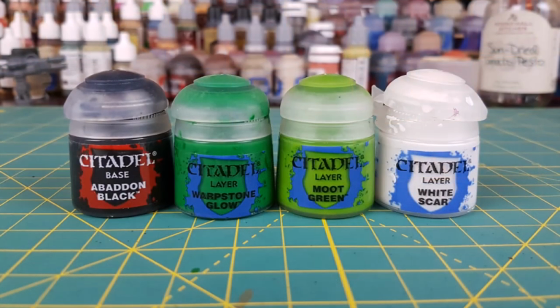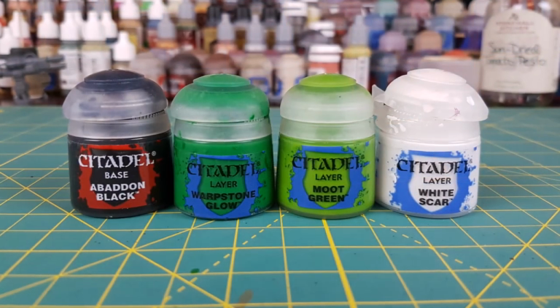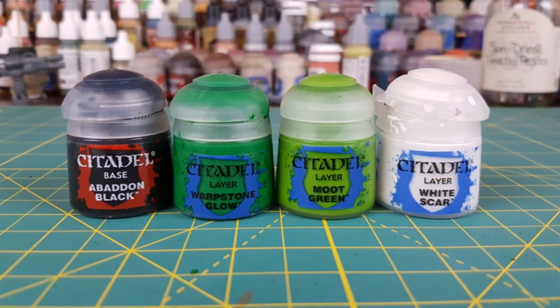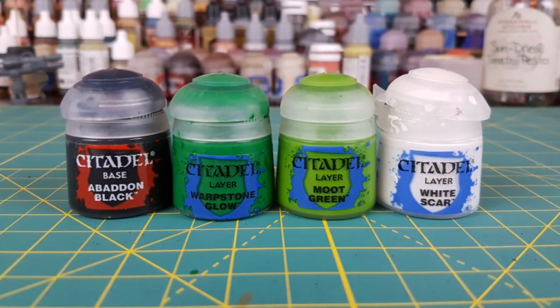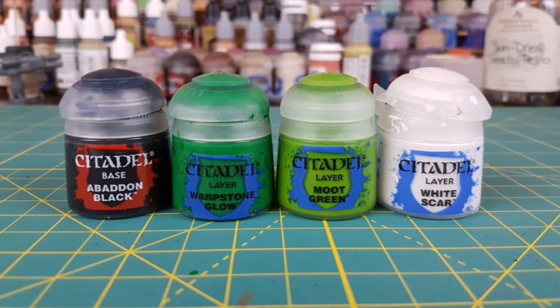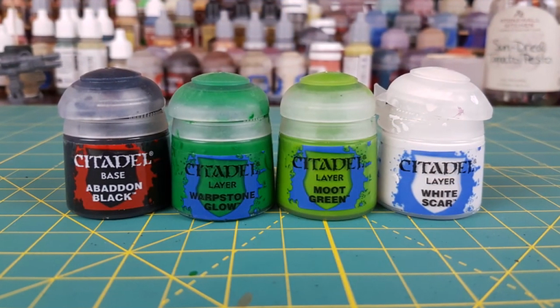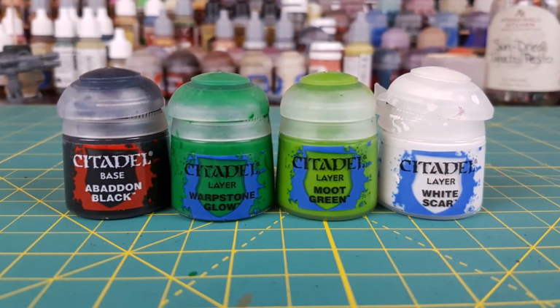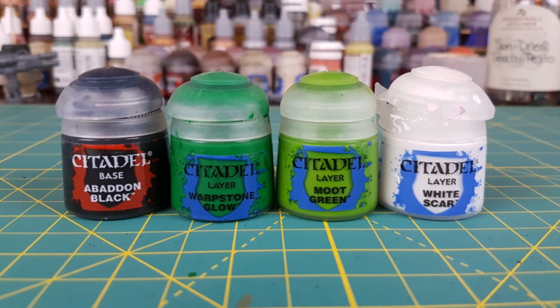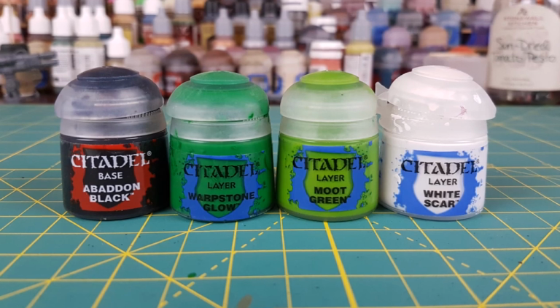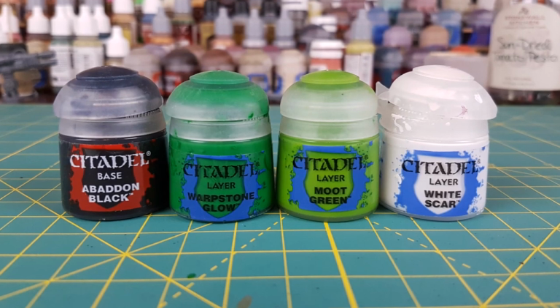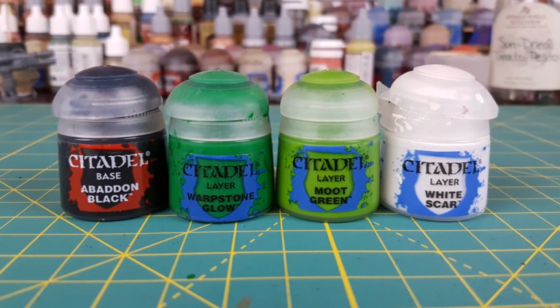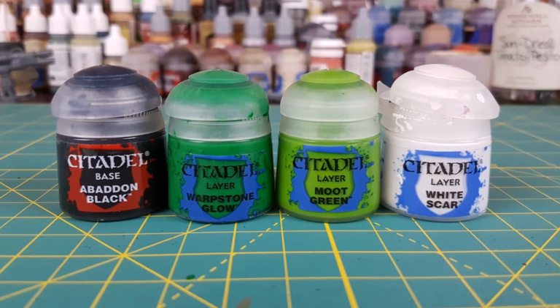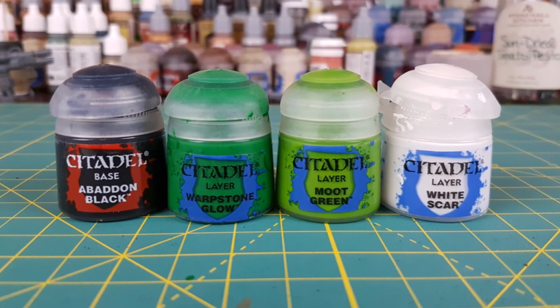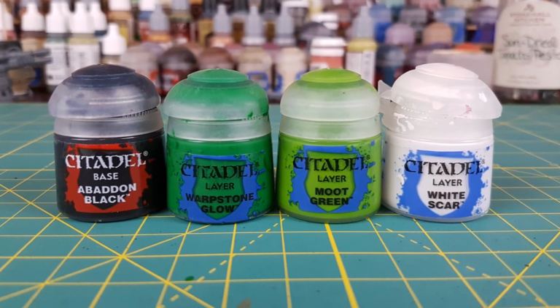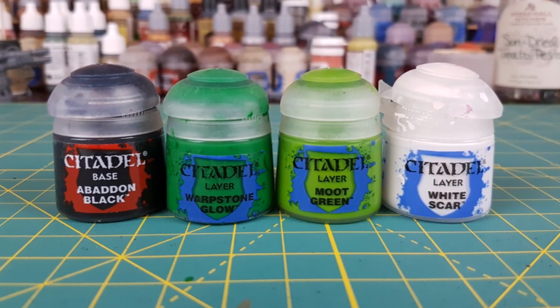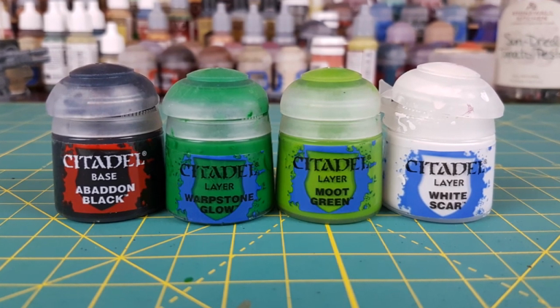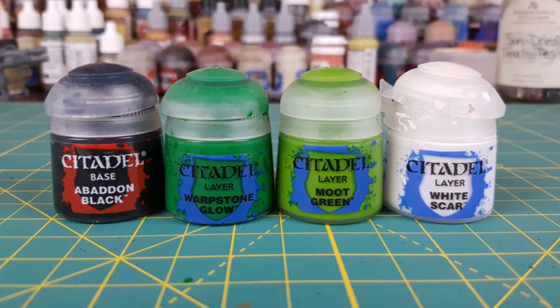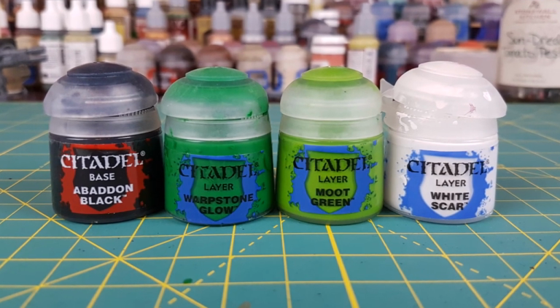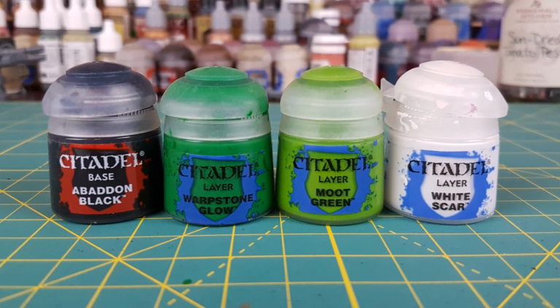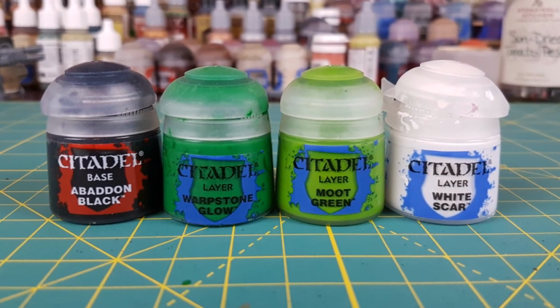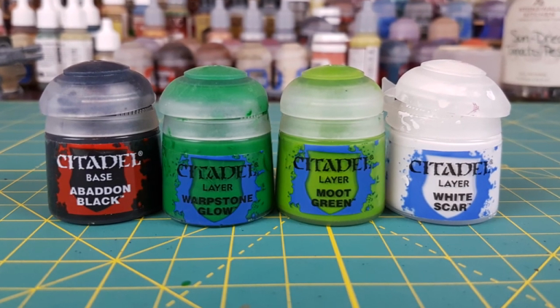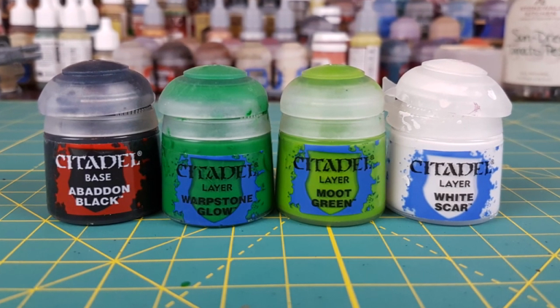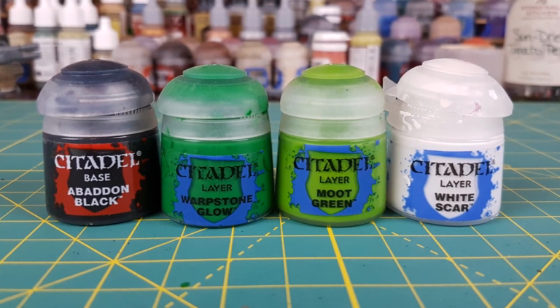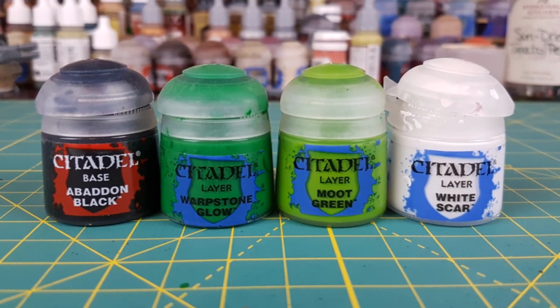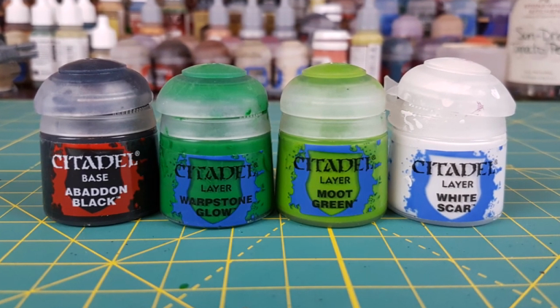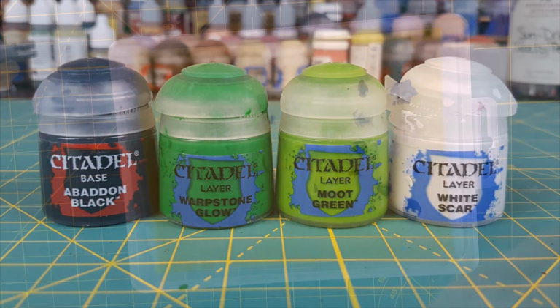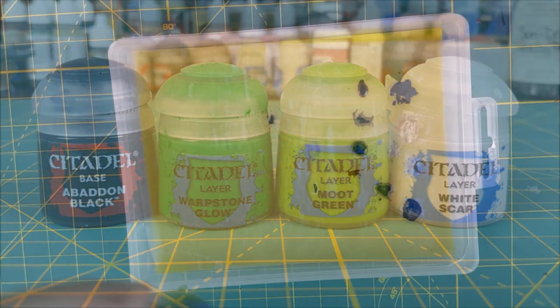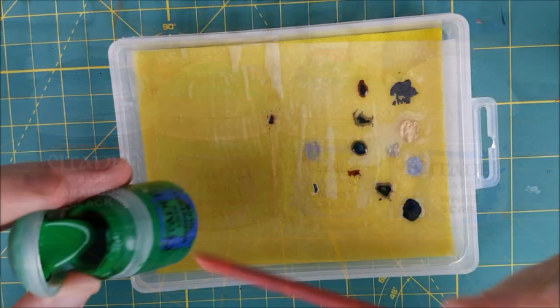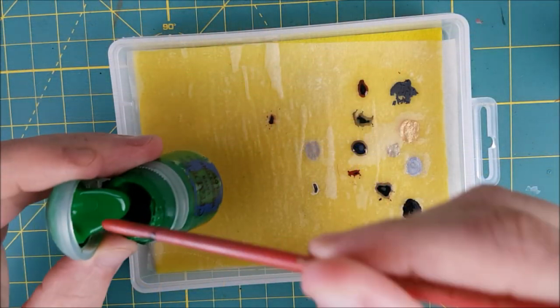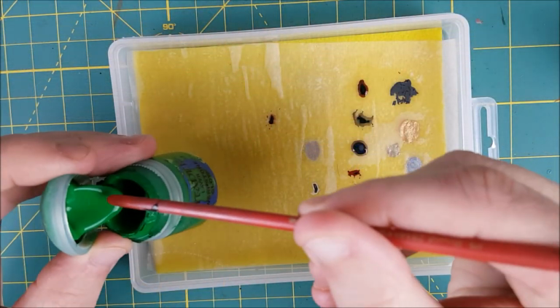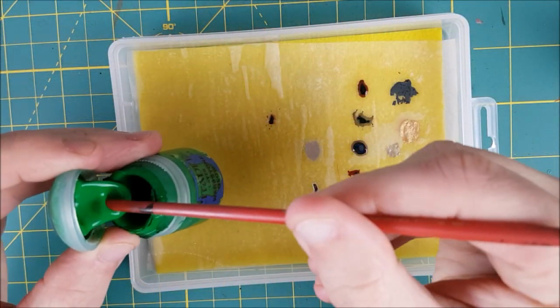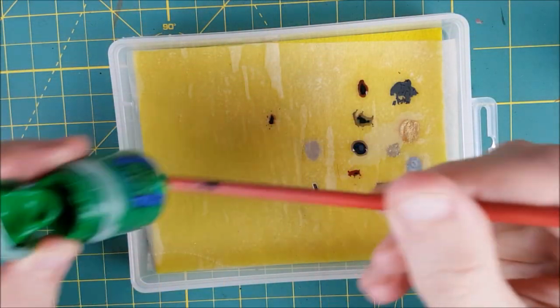These are the four colors I'll be using and I'm putting them all onto a wet palette, though this isn't necessary — just a preference.